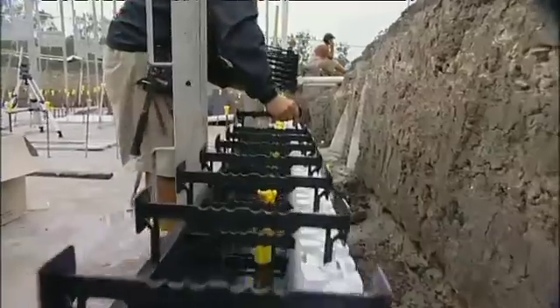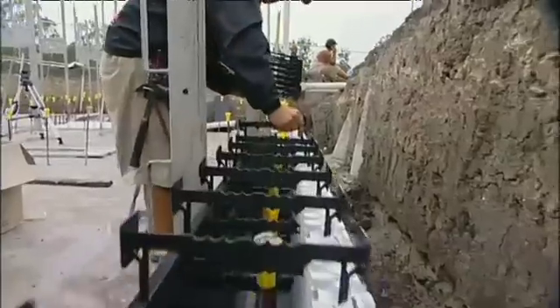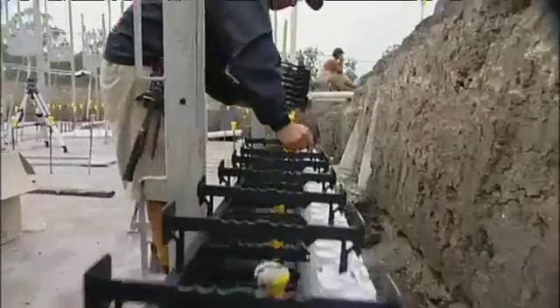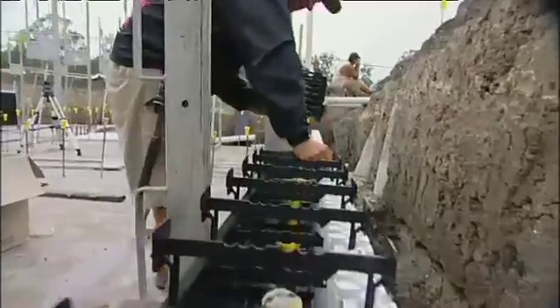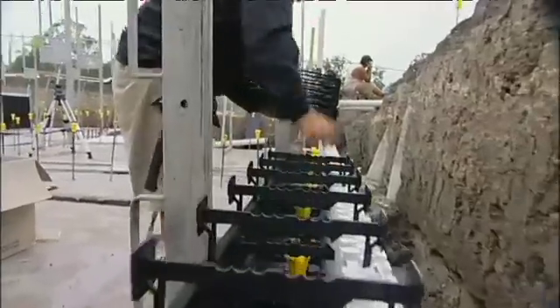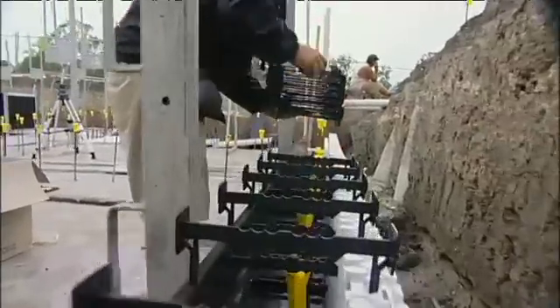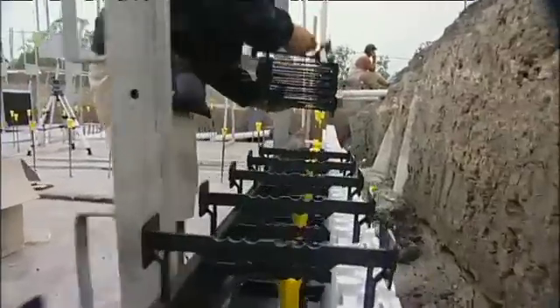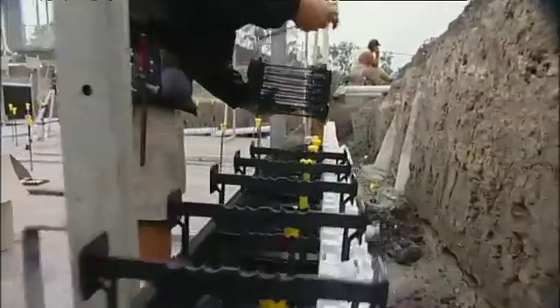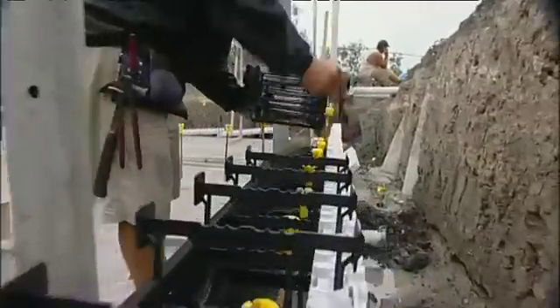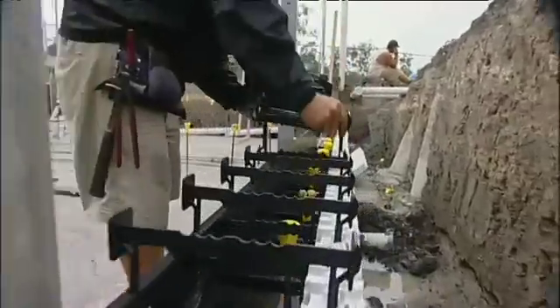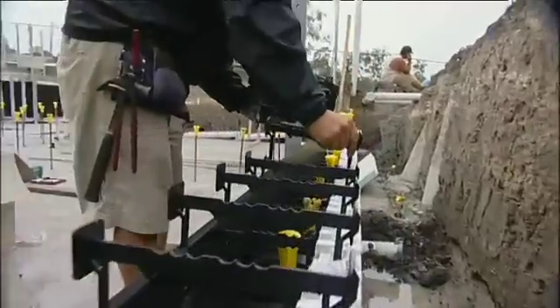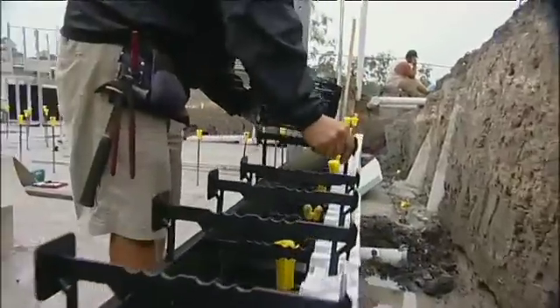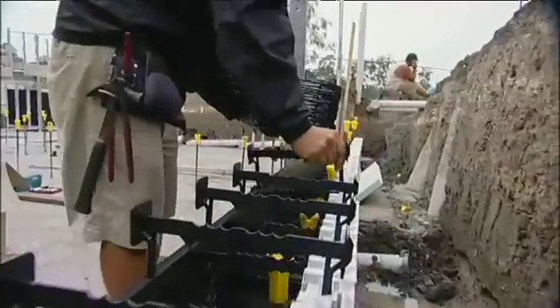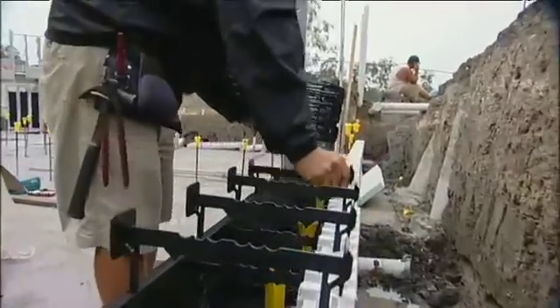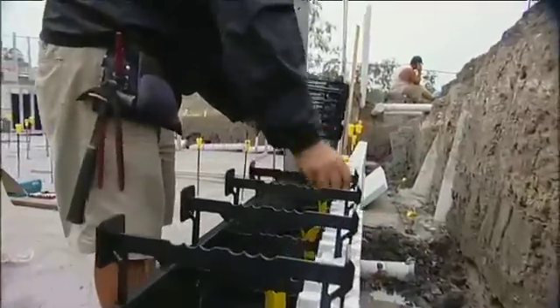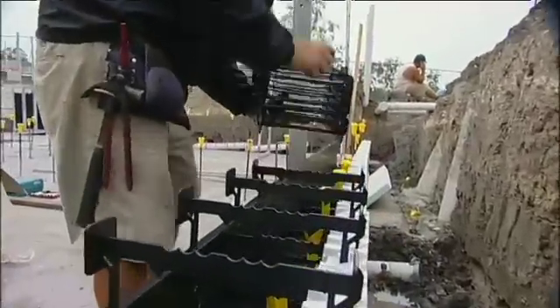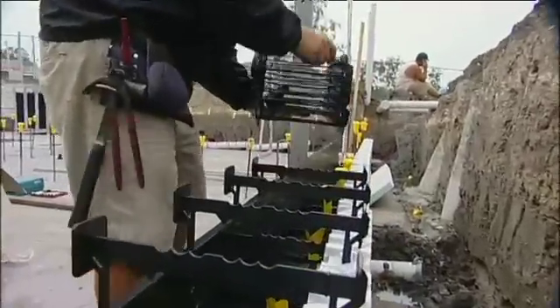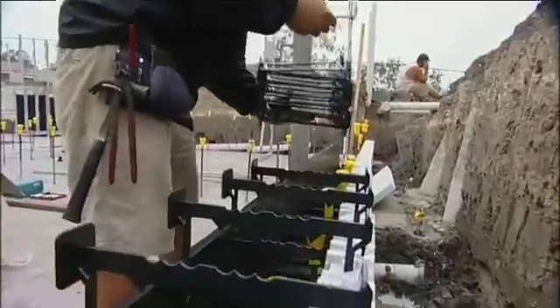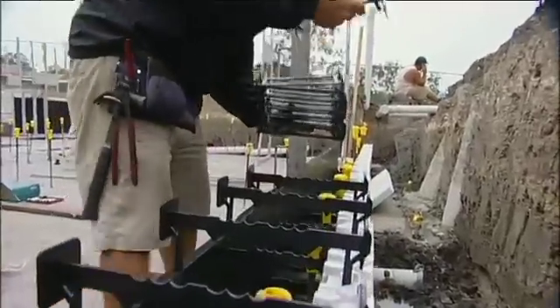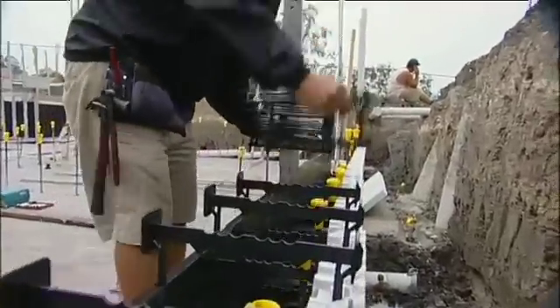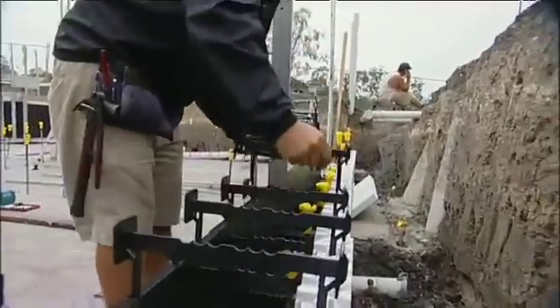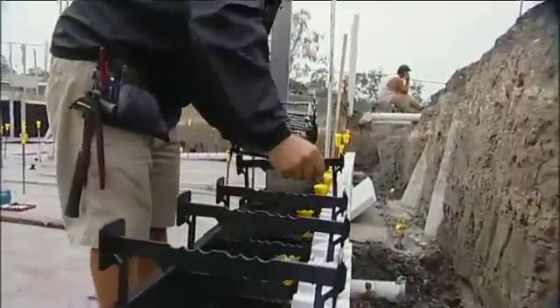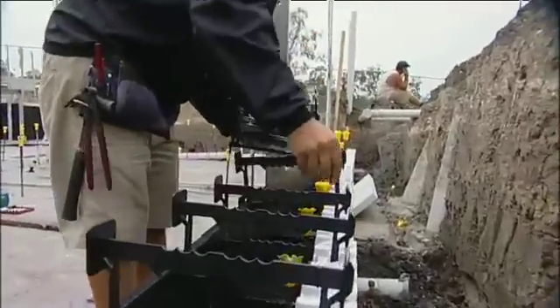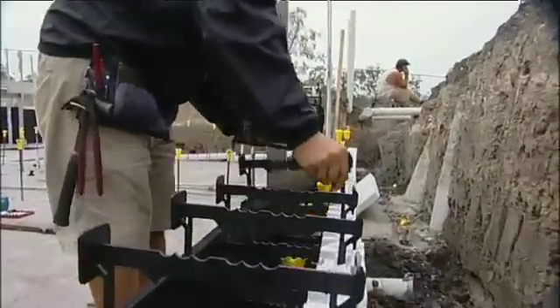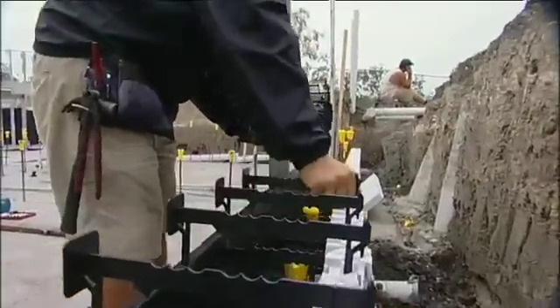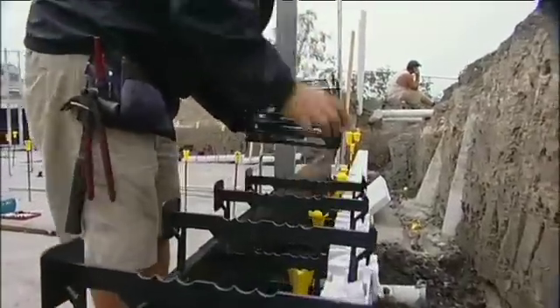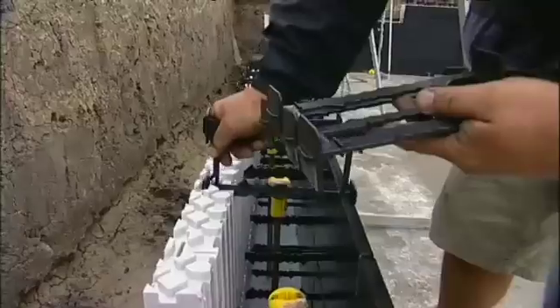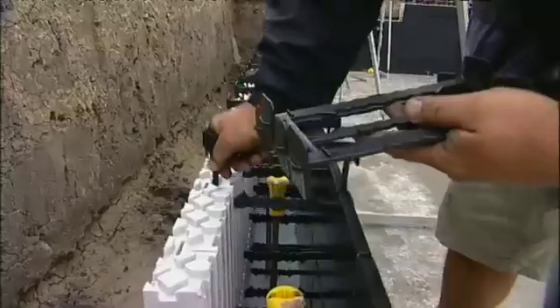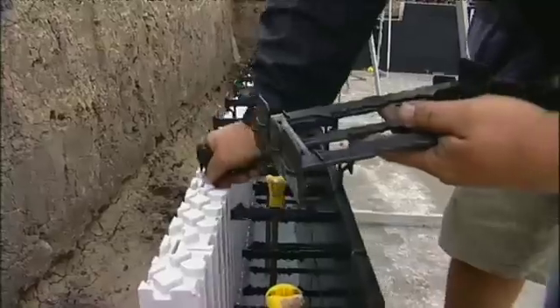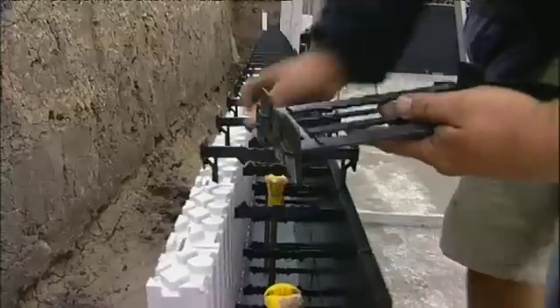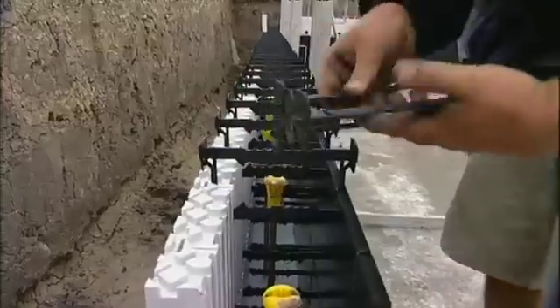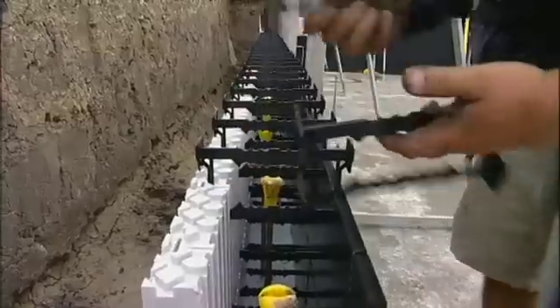Install the system in a production line manner and within a few hours you will see the phenomenal speed of the Zego building system.